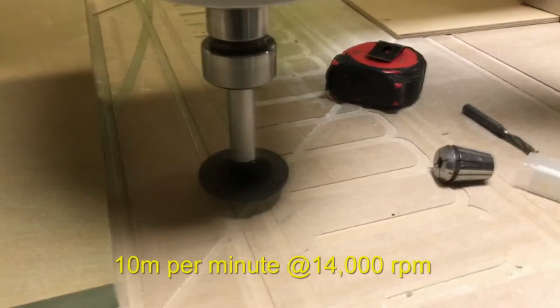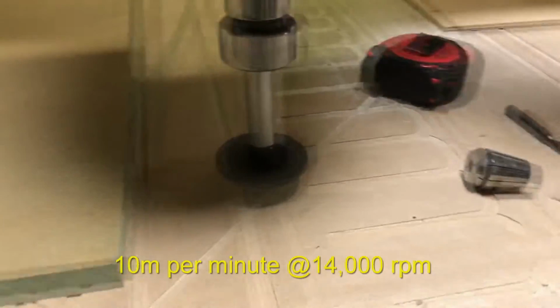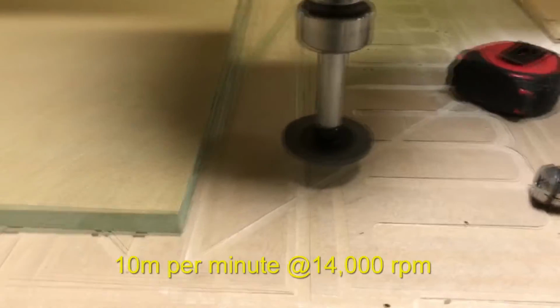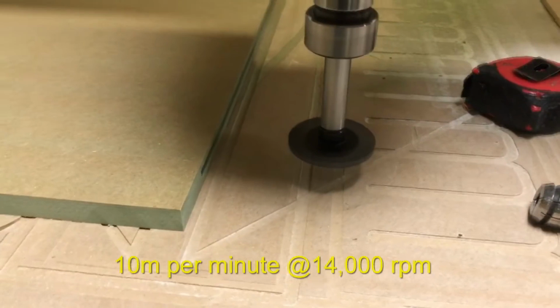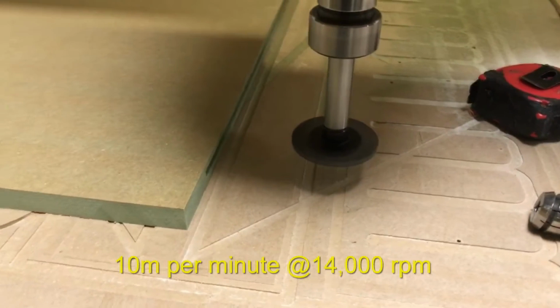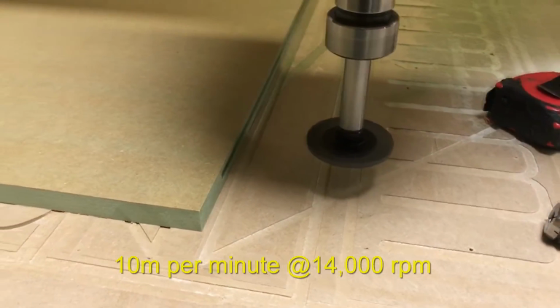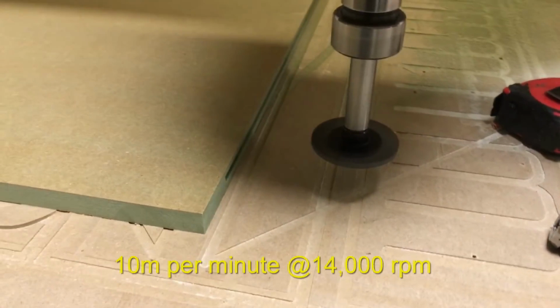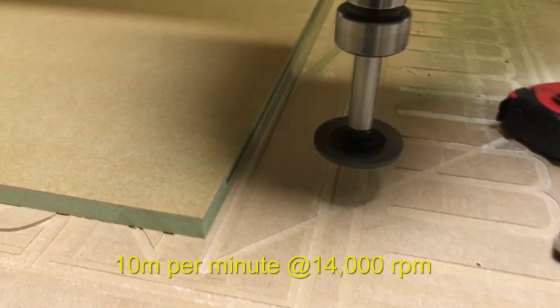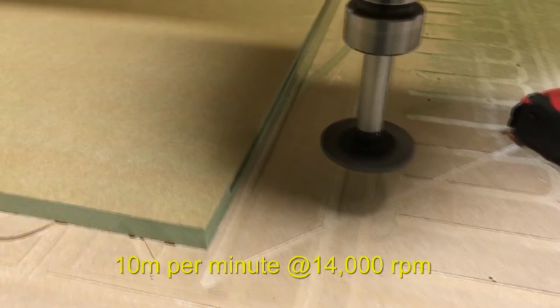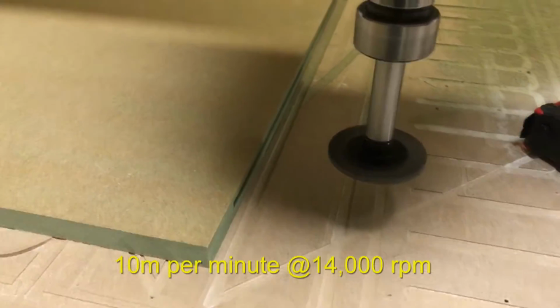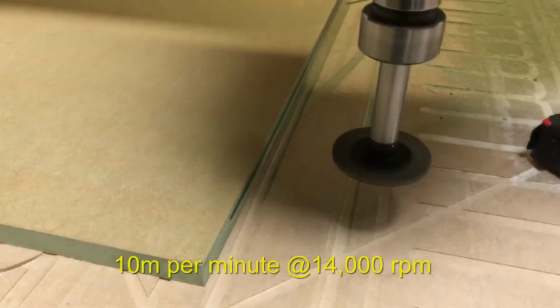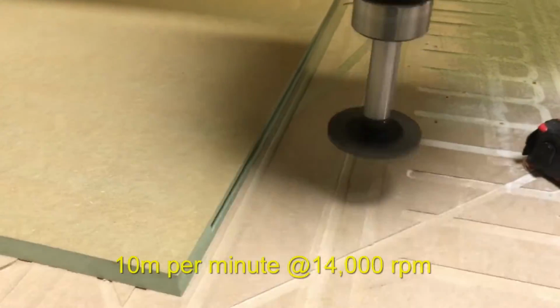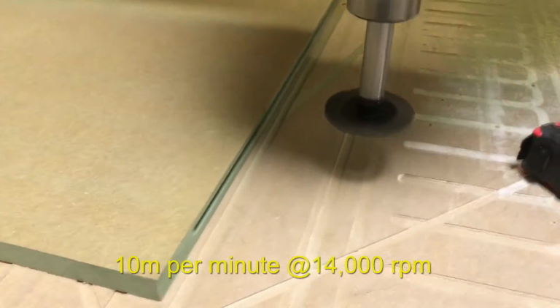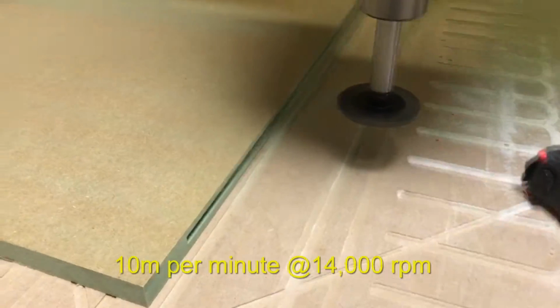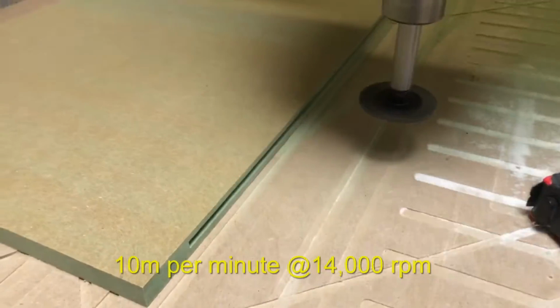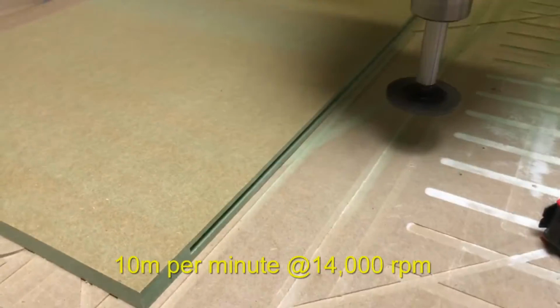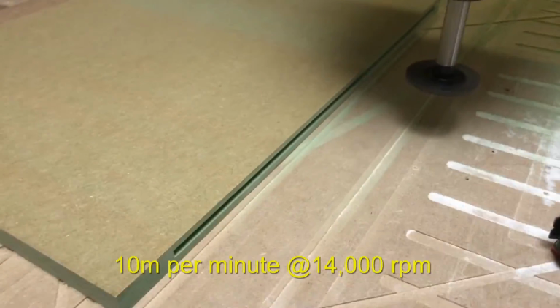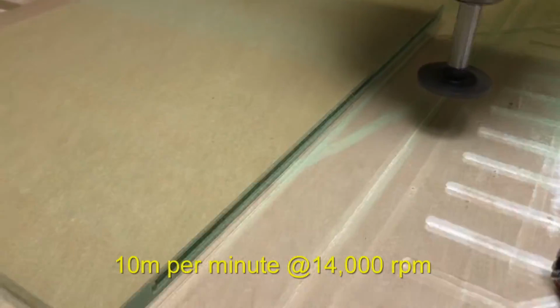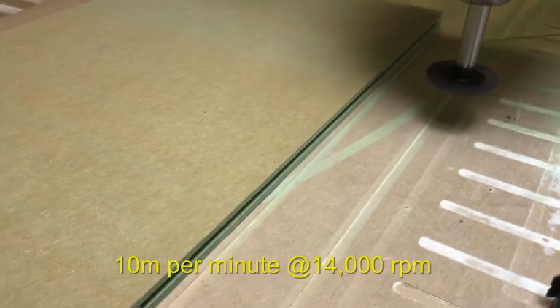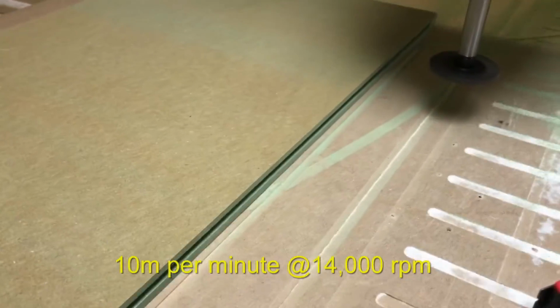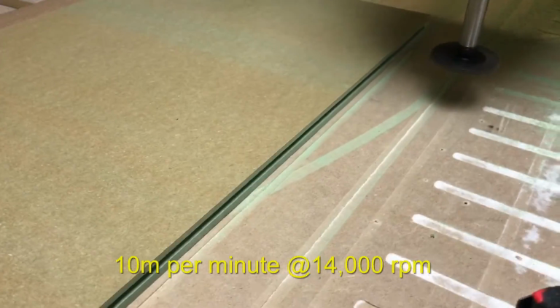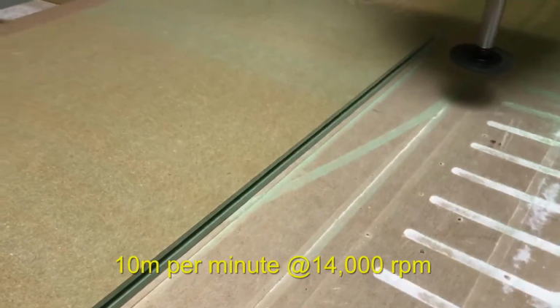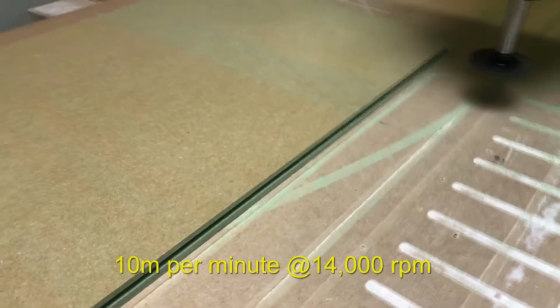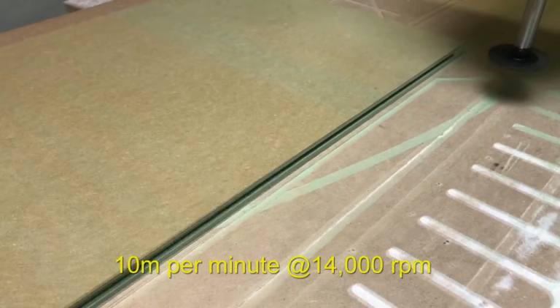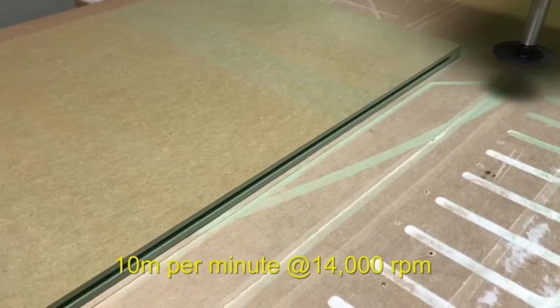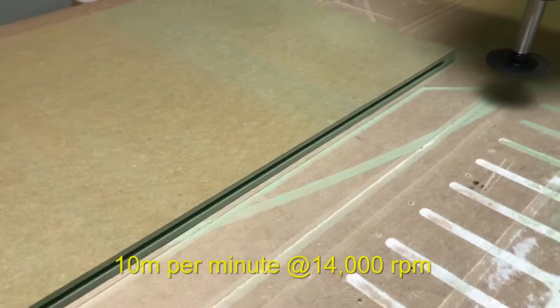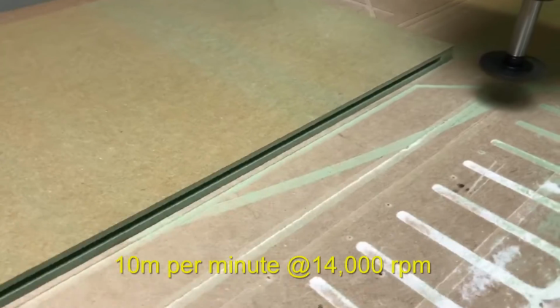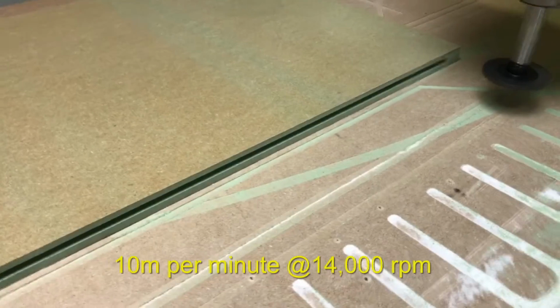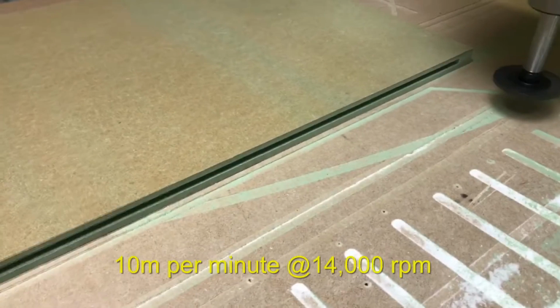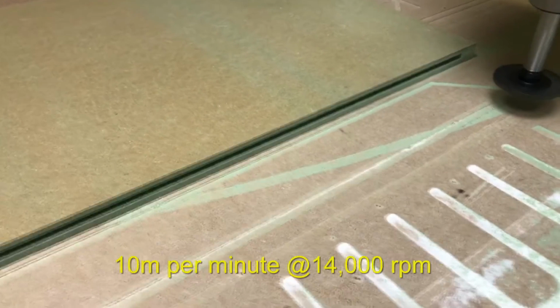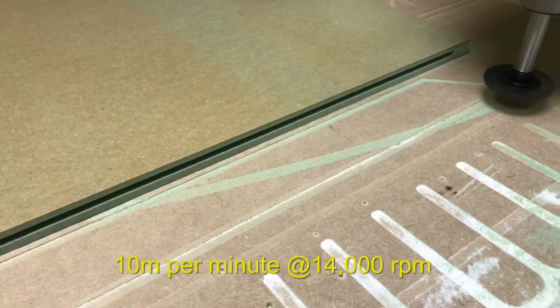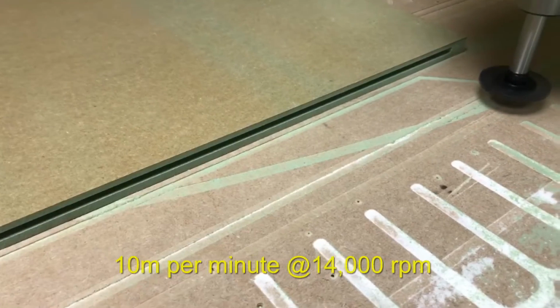That's the first cut, and it'll go another millimetre deeper on the next cut.